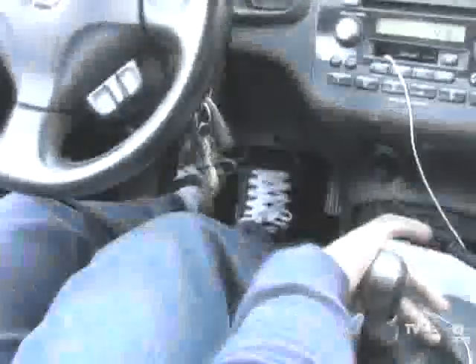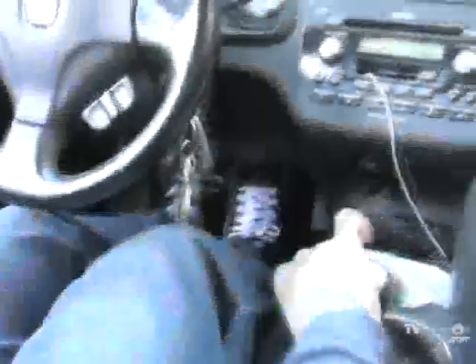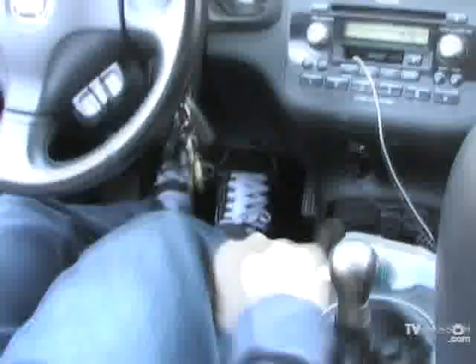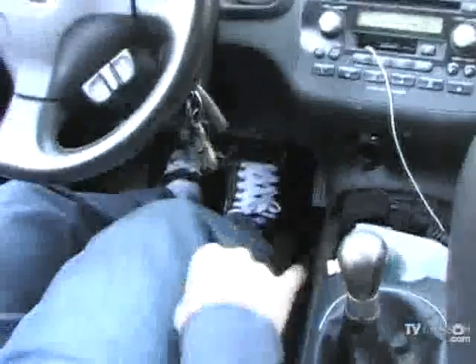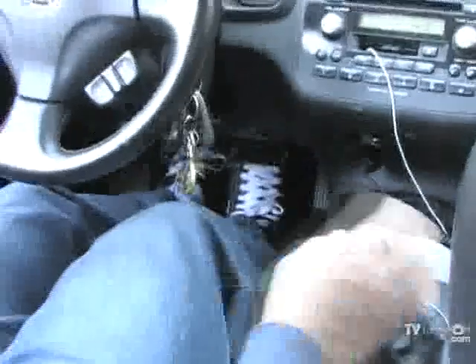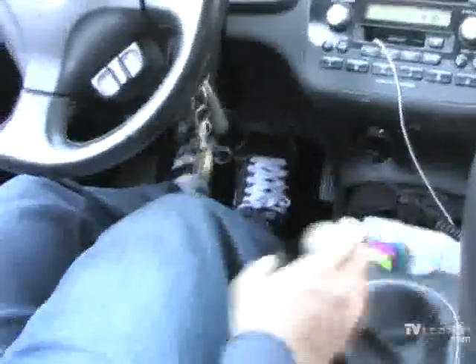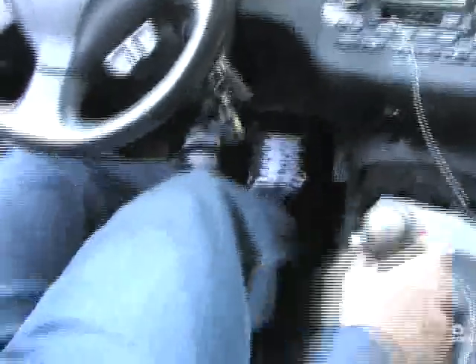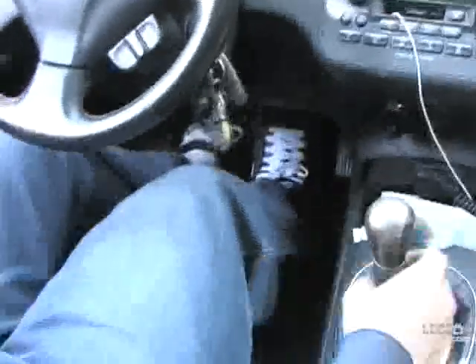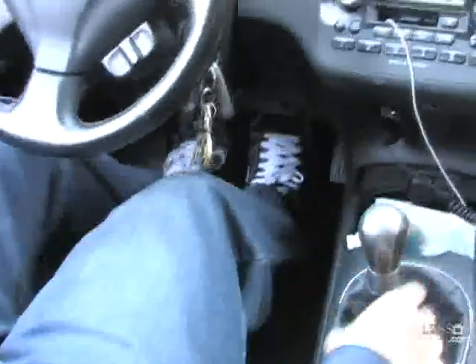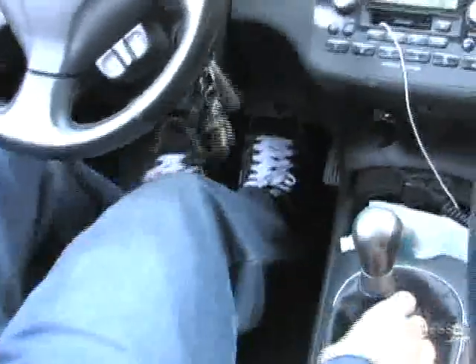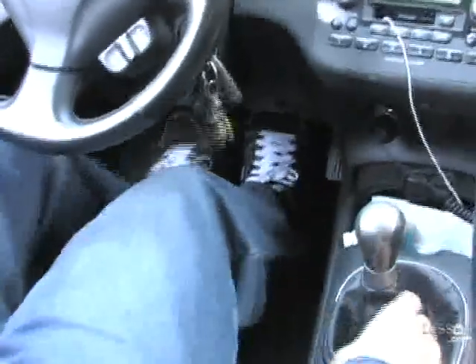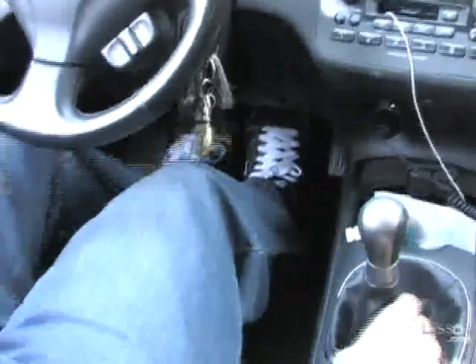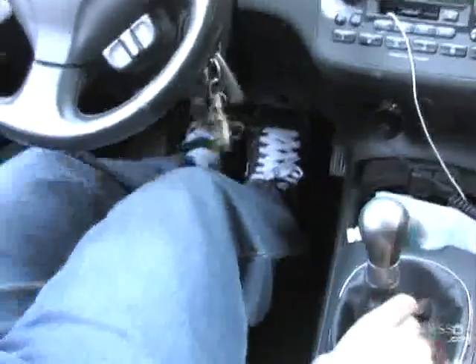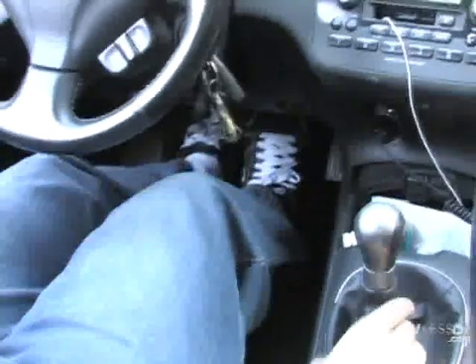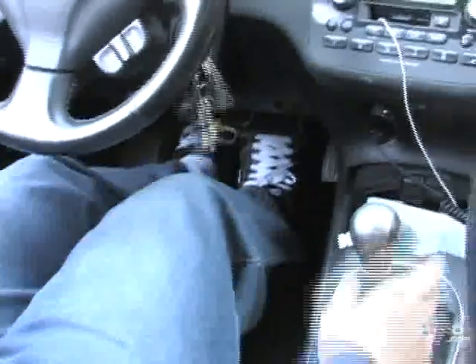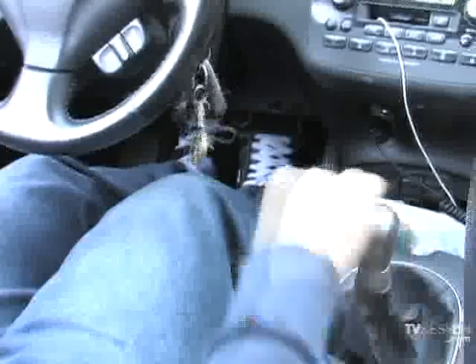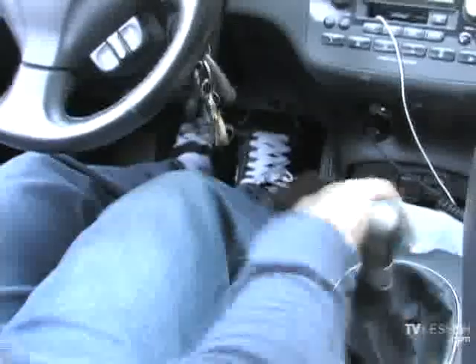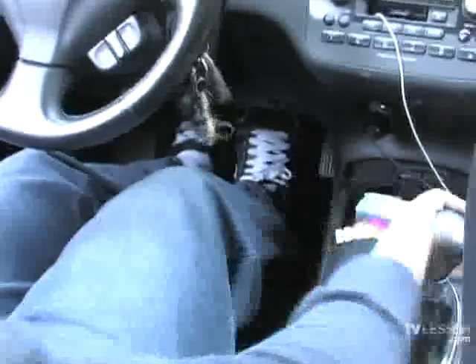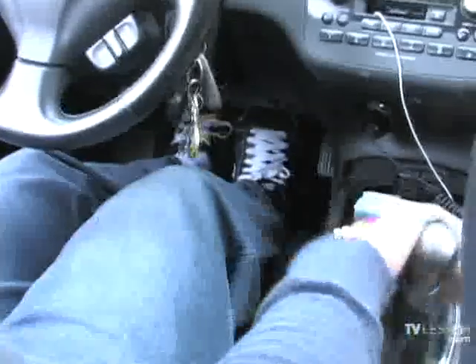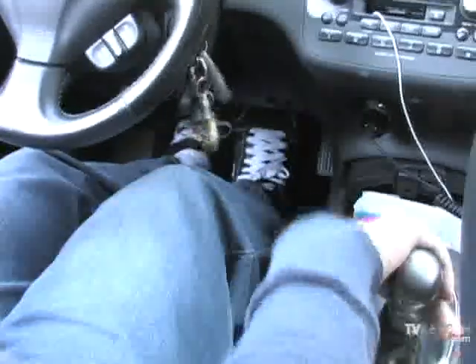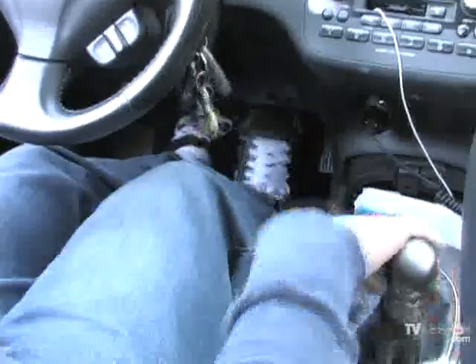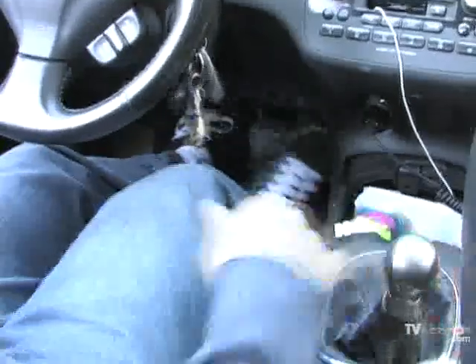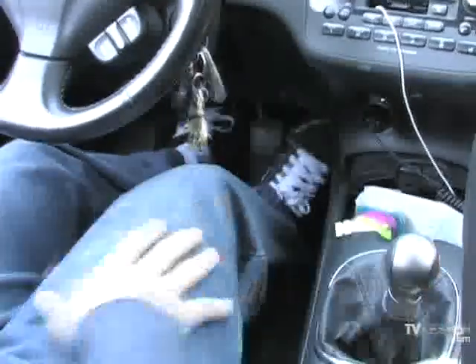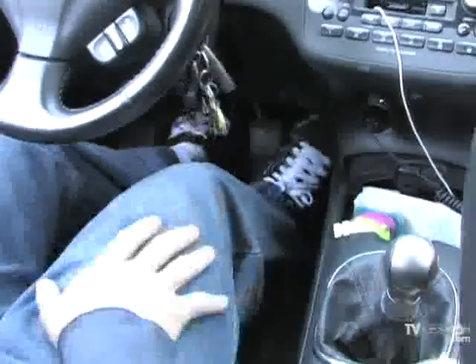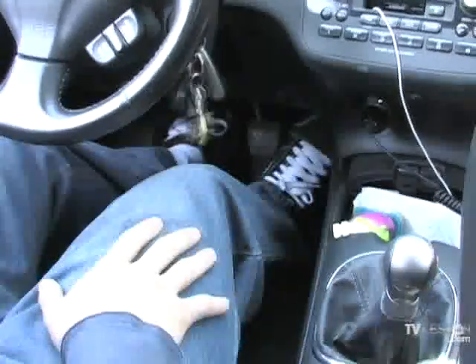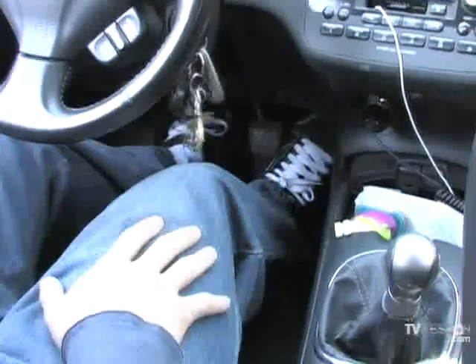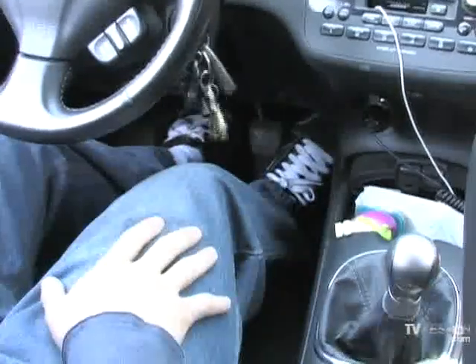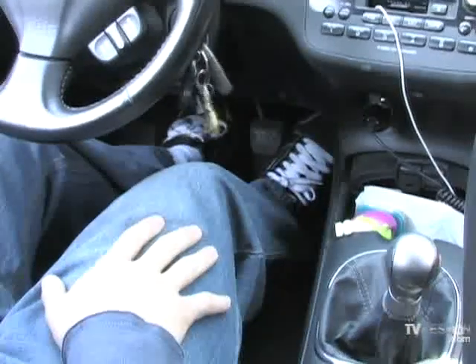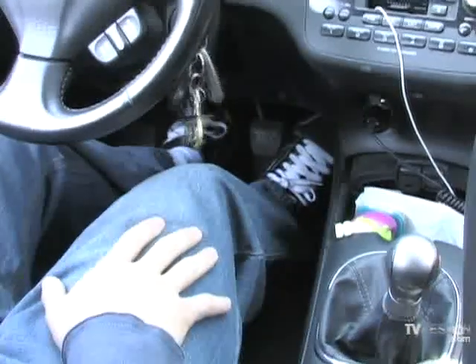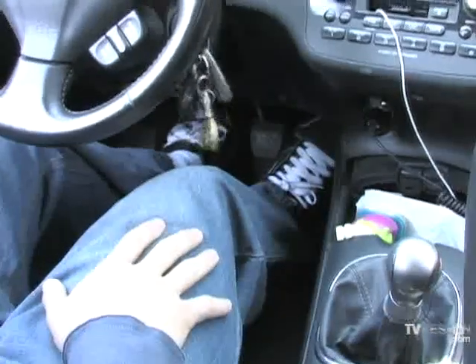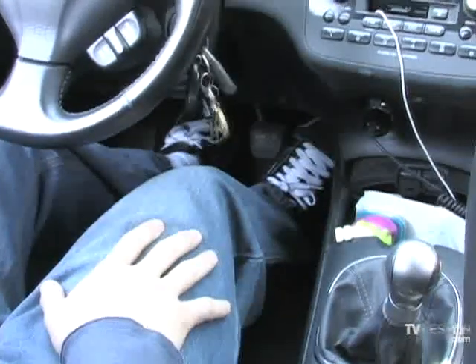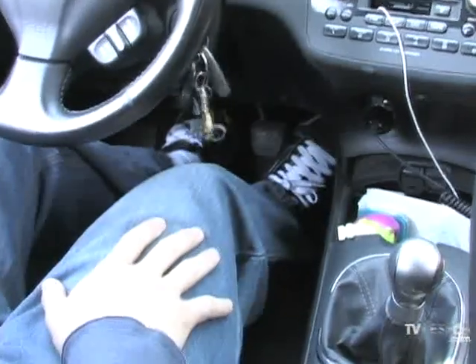Now to reverse: push the clutch in, put it in reverse, and it's the same concept.